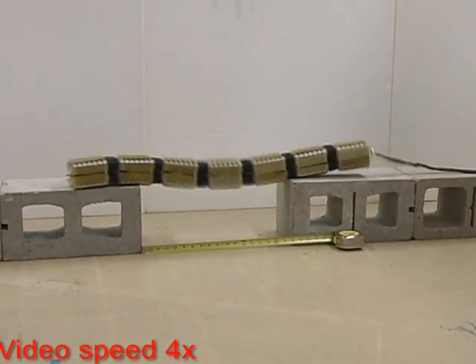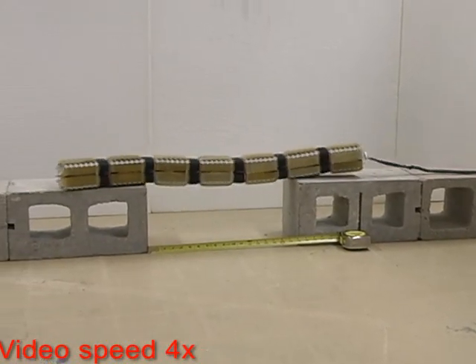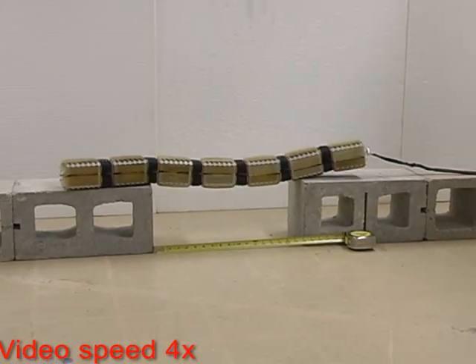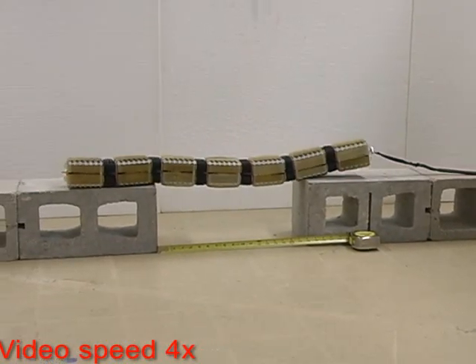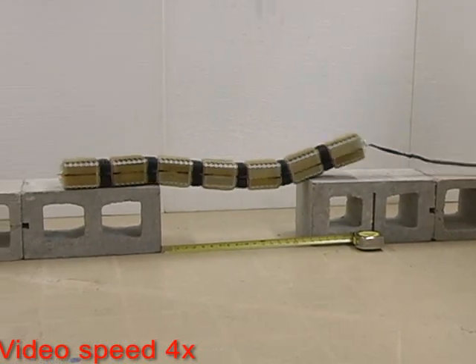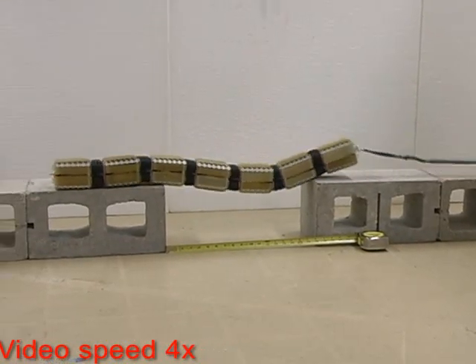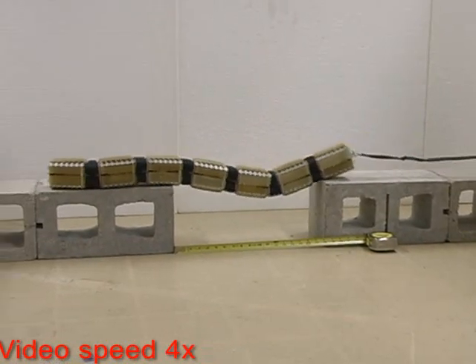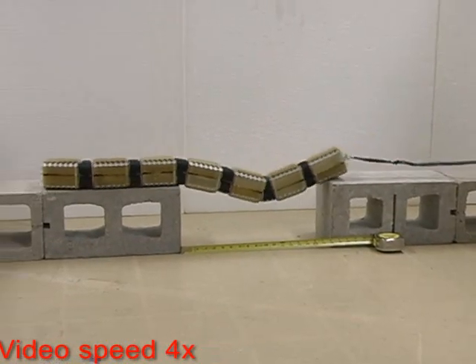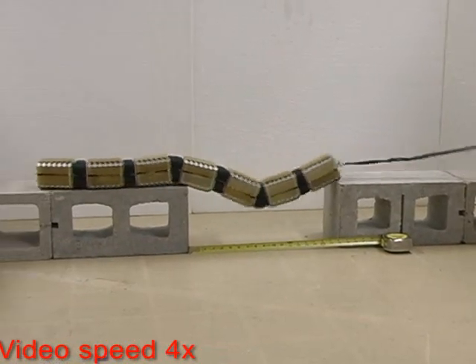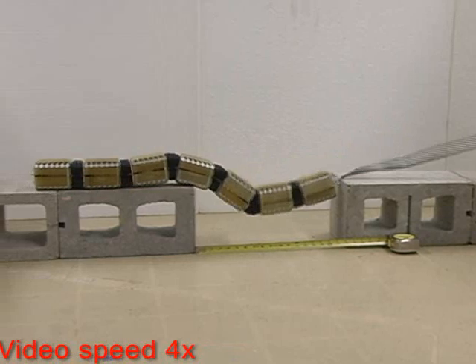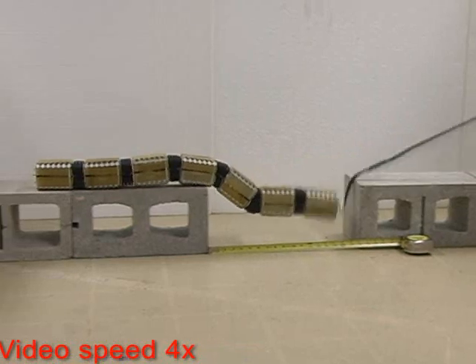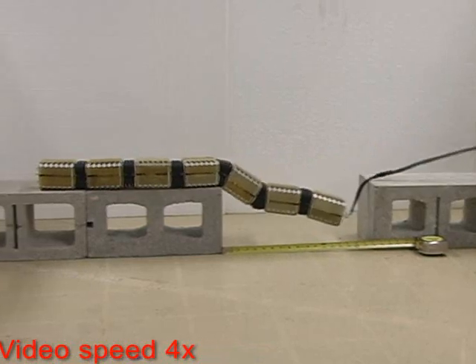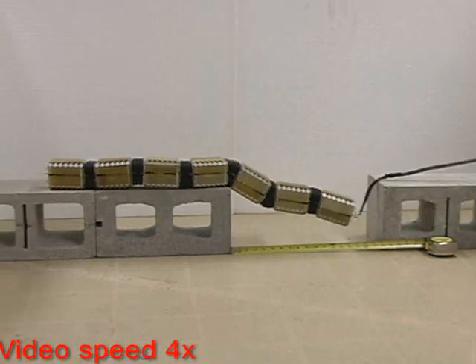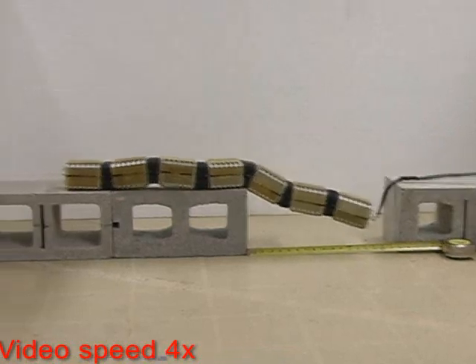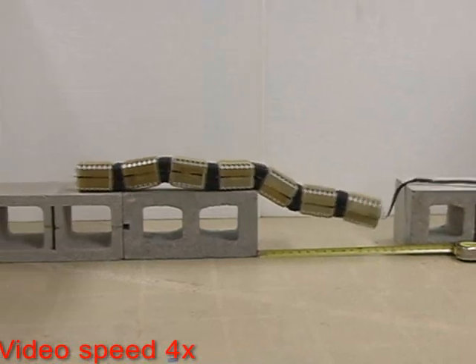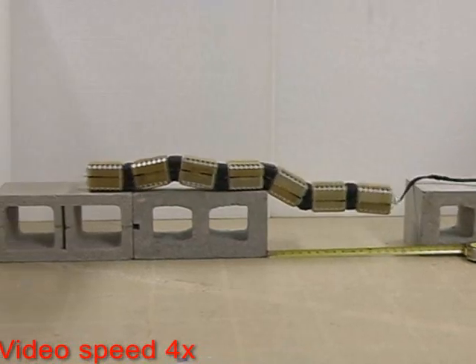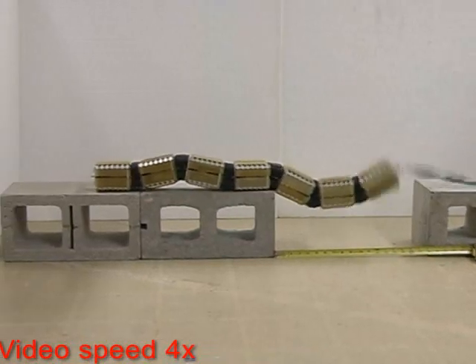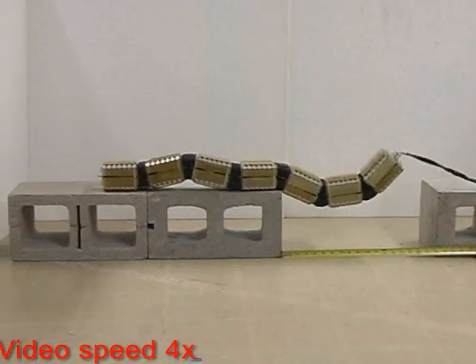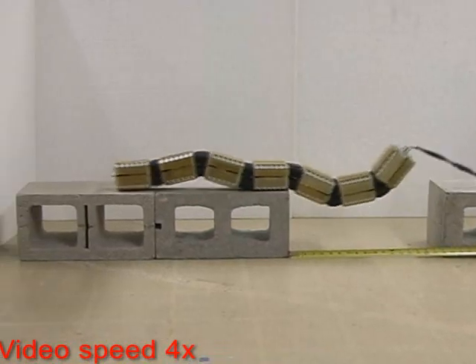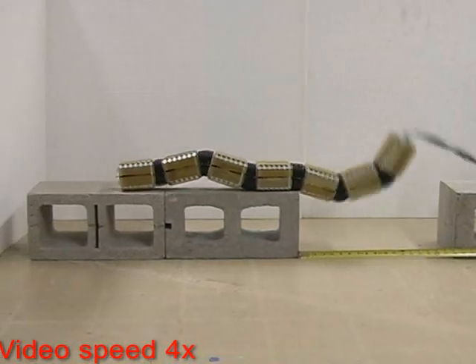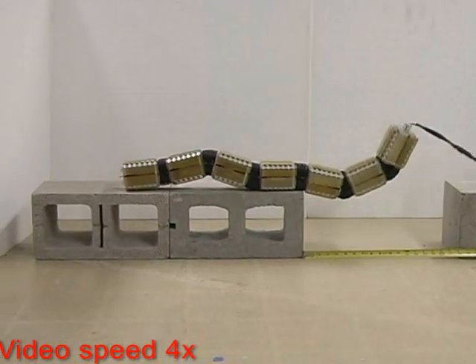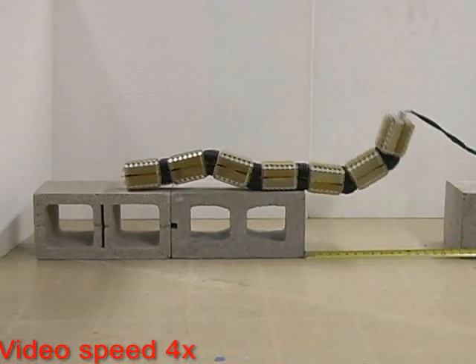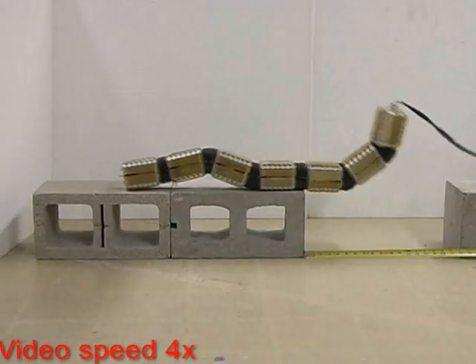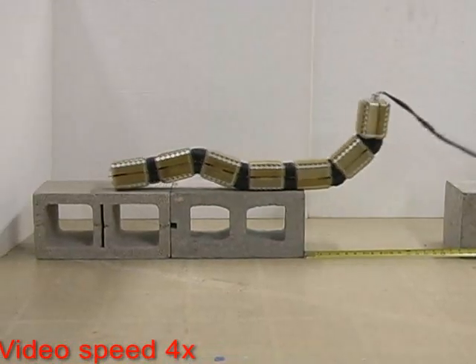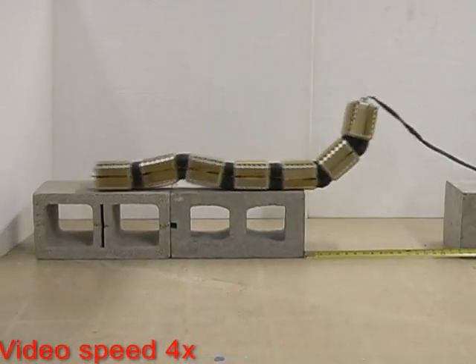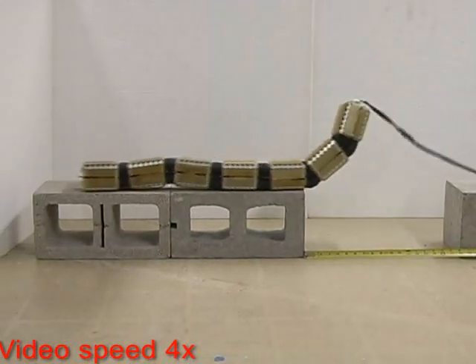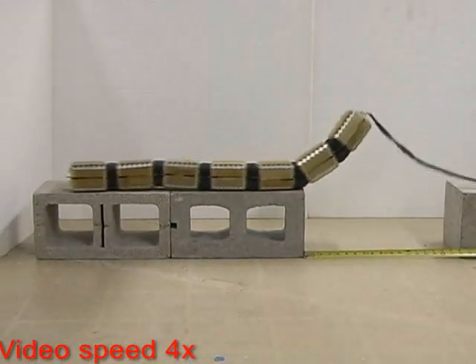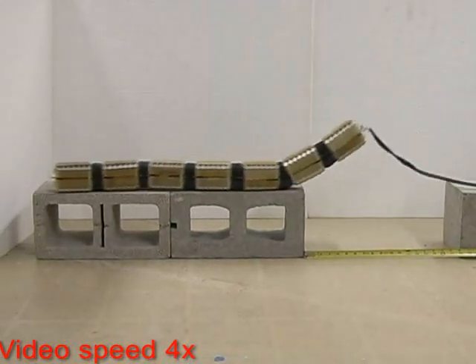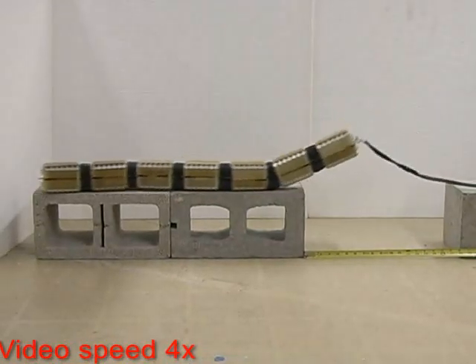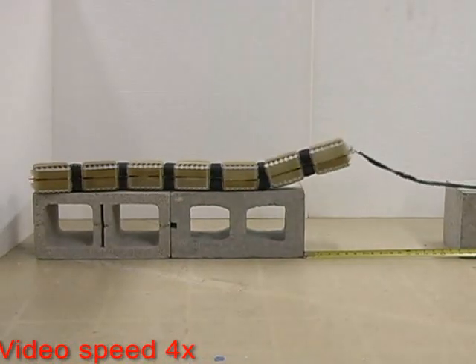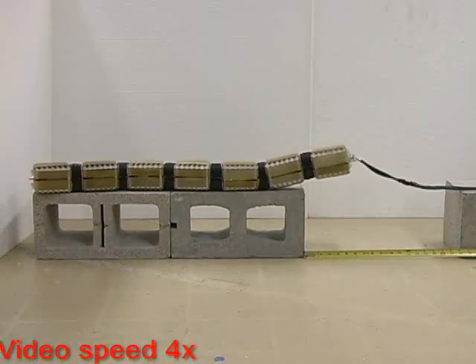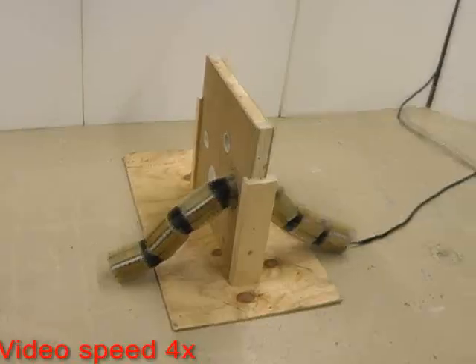This allows the OT-4 to lift half of its body off the ground to traverse wide gaps or scale high obstacles.